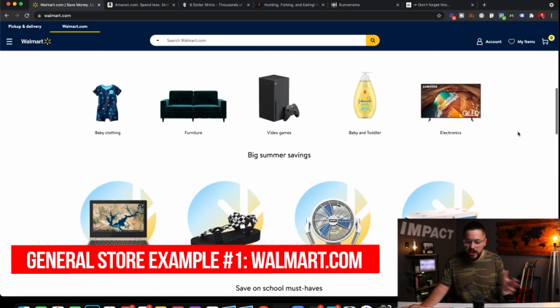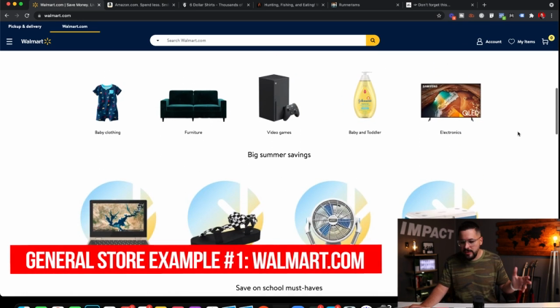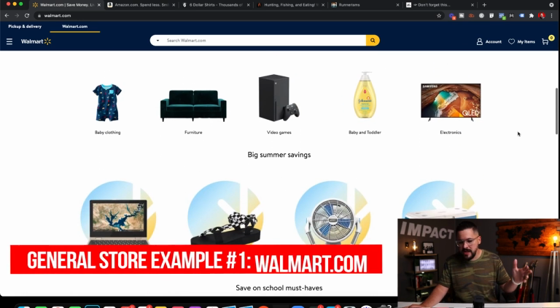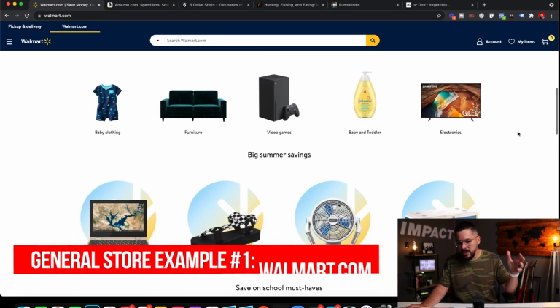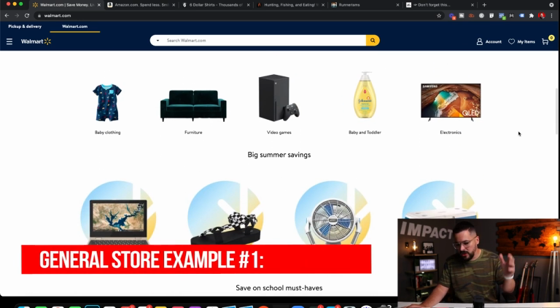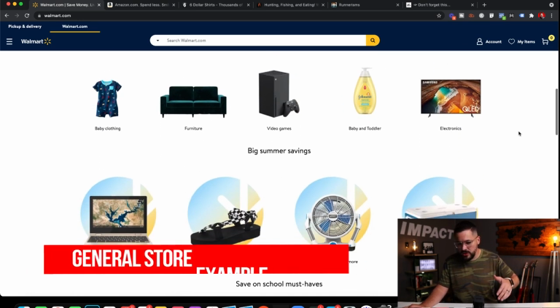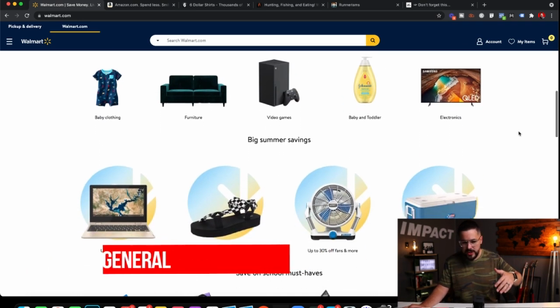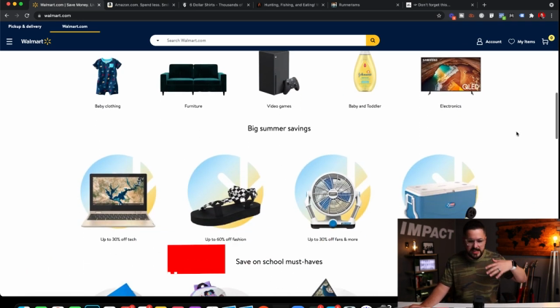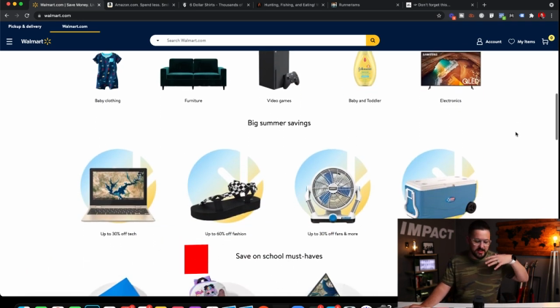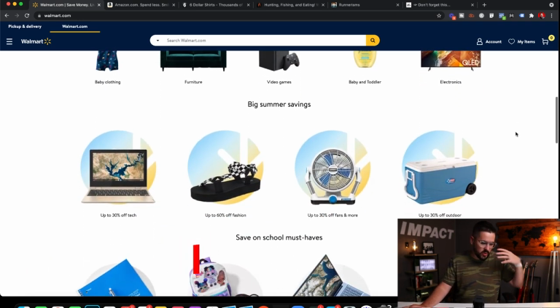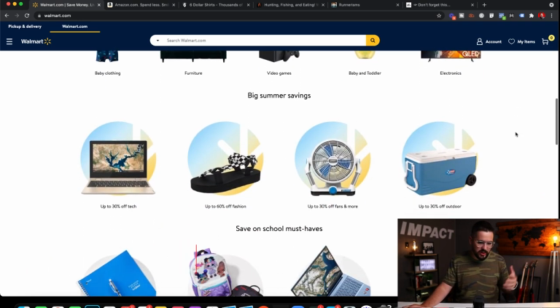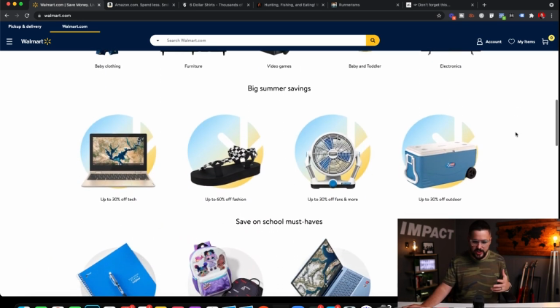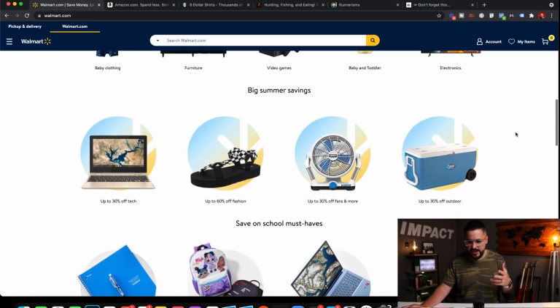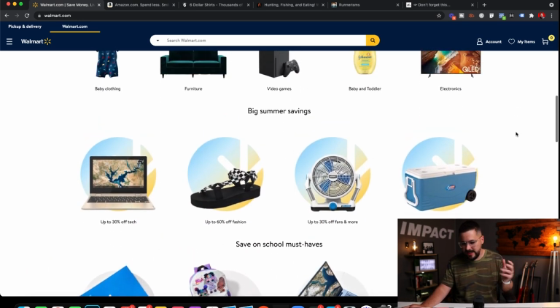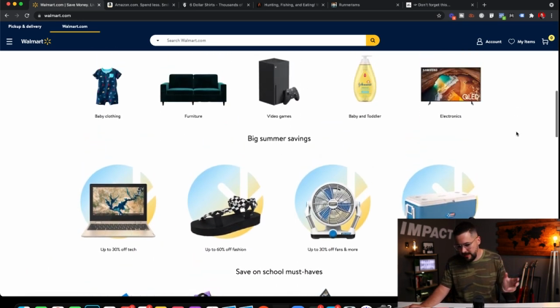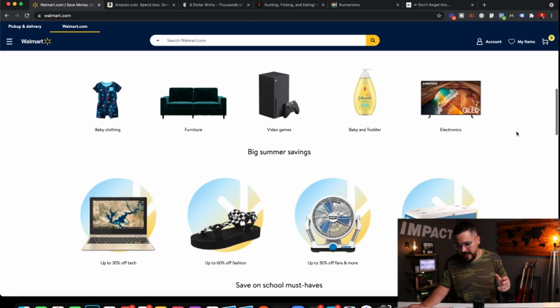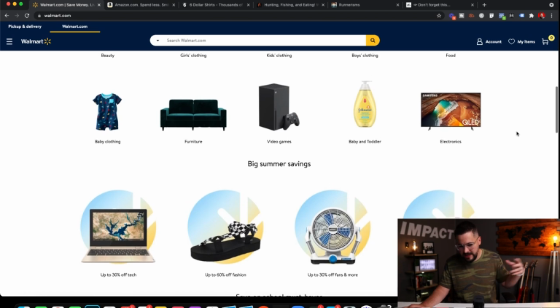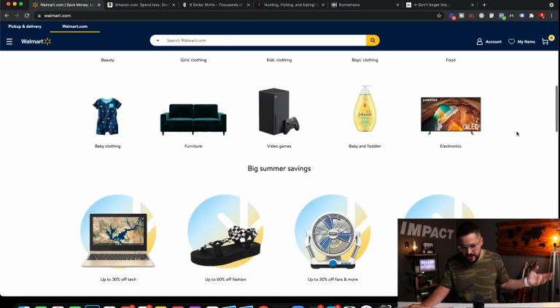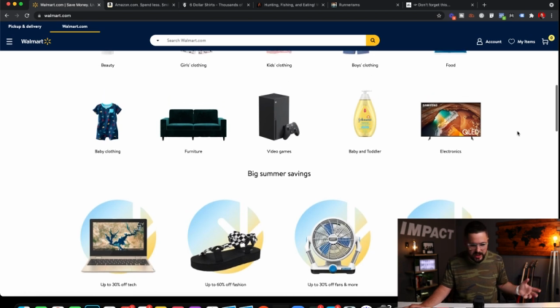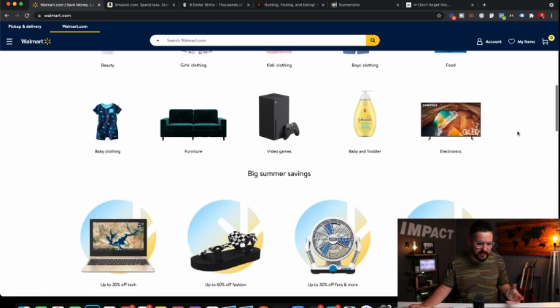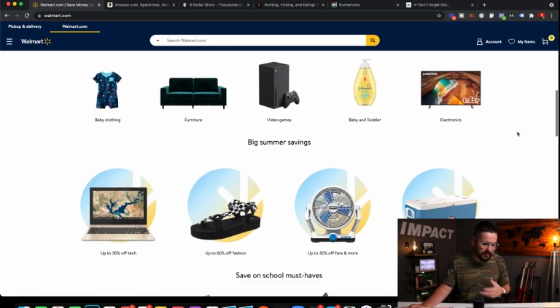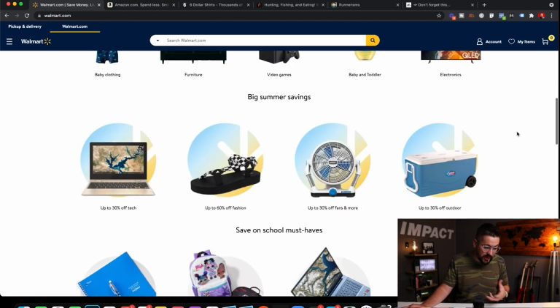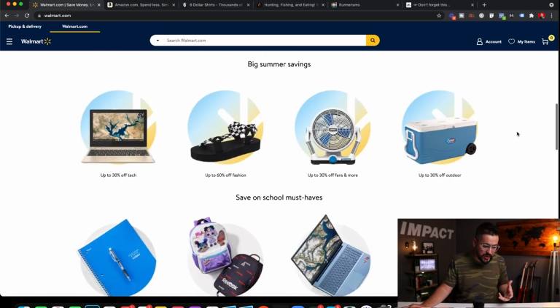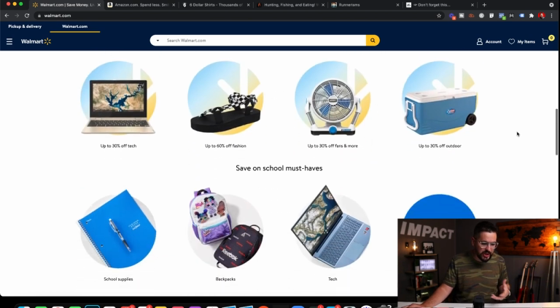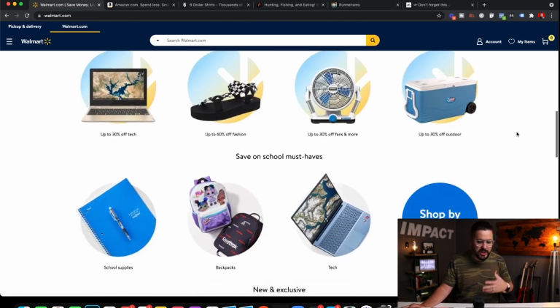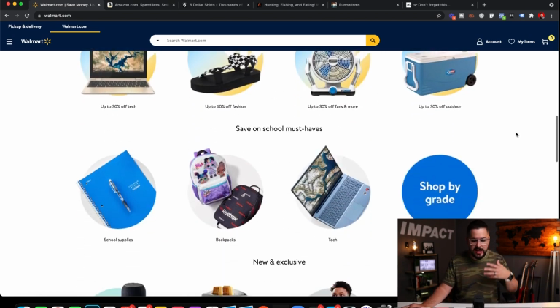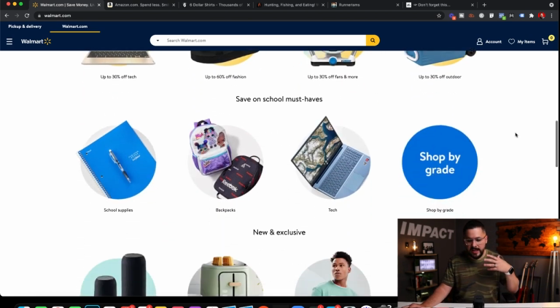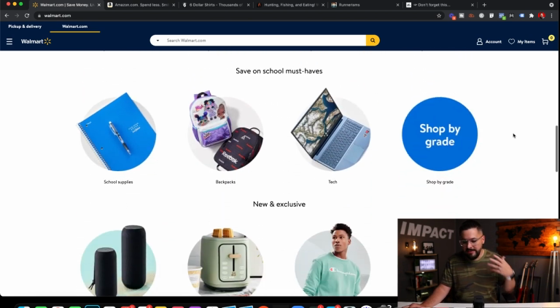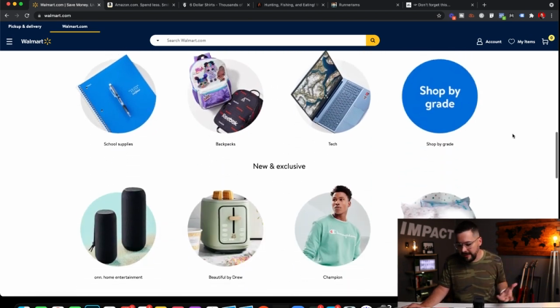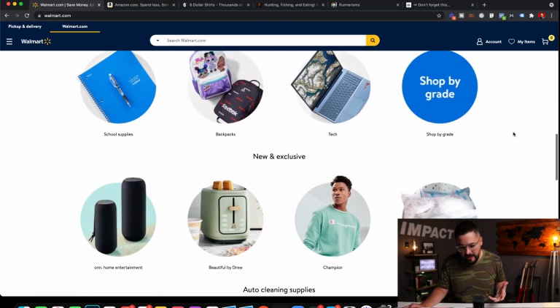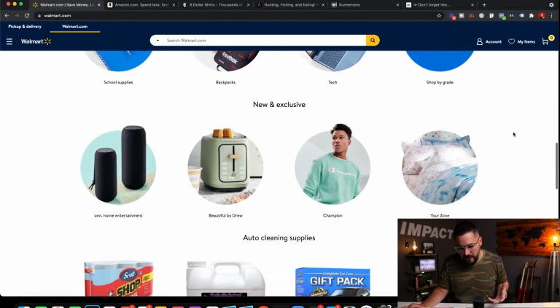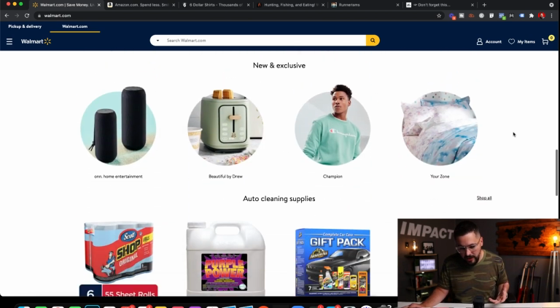It's a super old company that sells everything: clothing, groceries, toiletries, TVs, electronics, furniture — they sell it all.